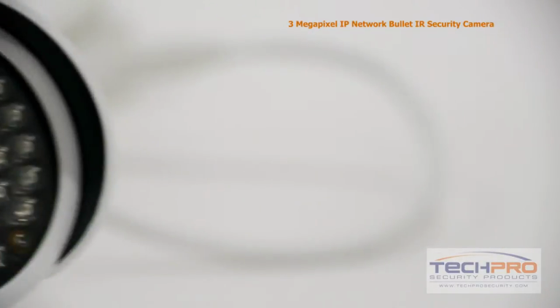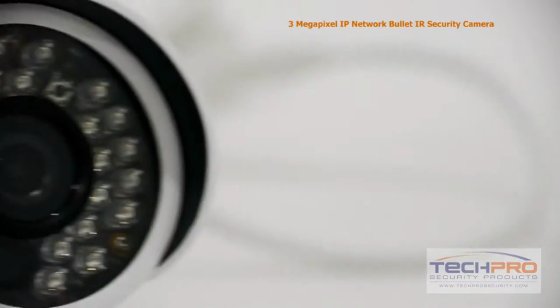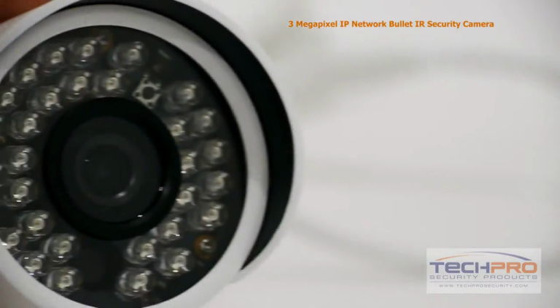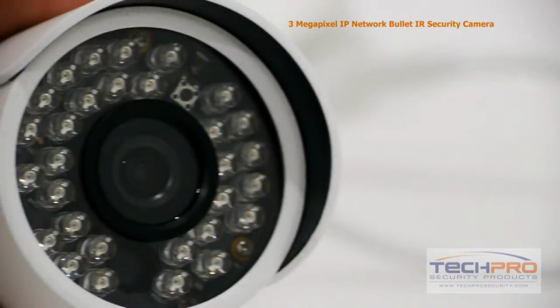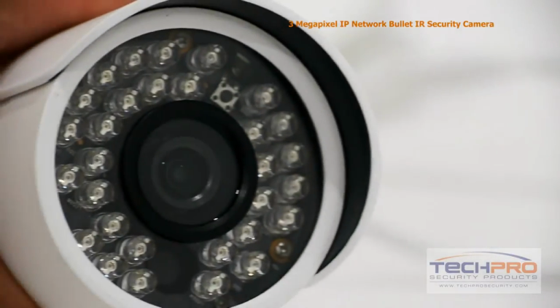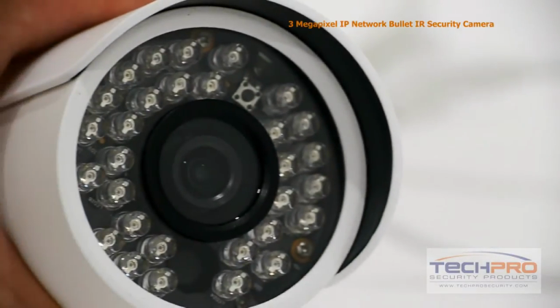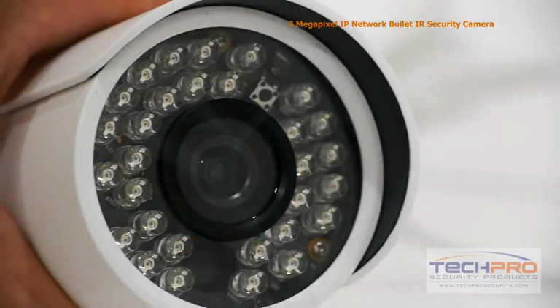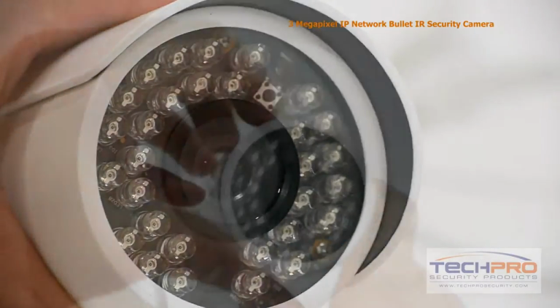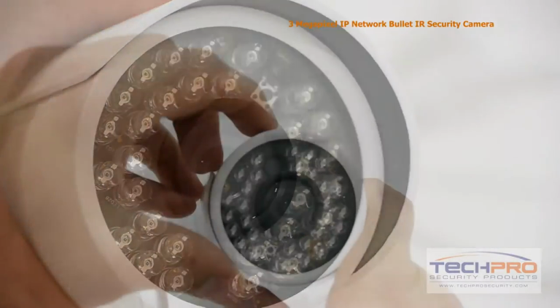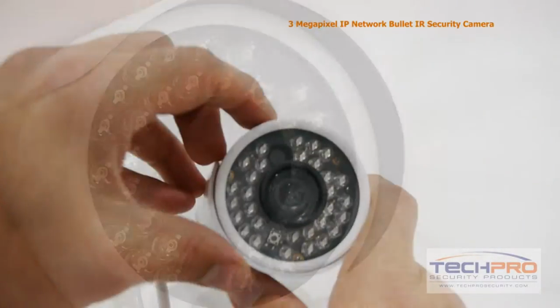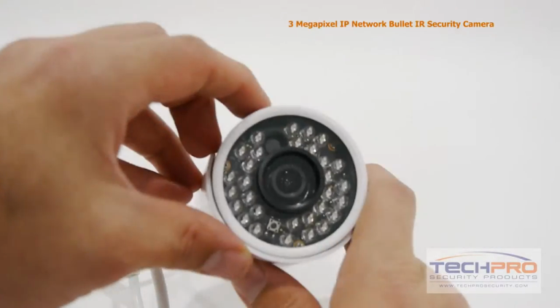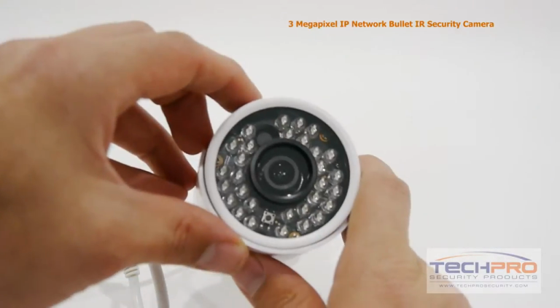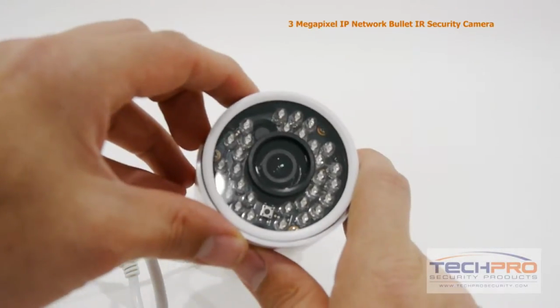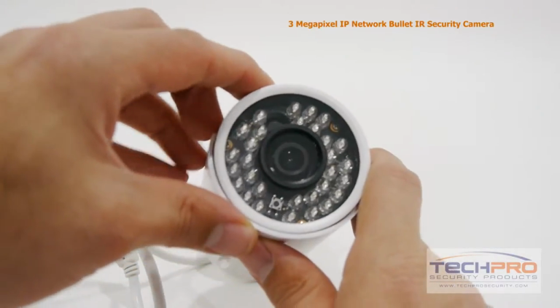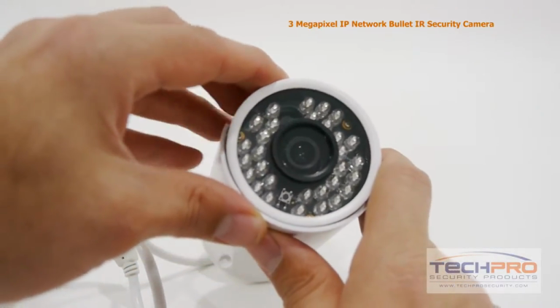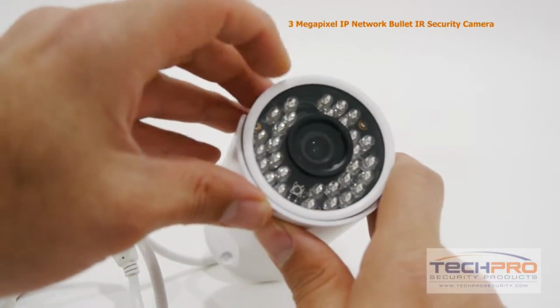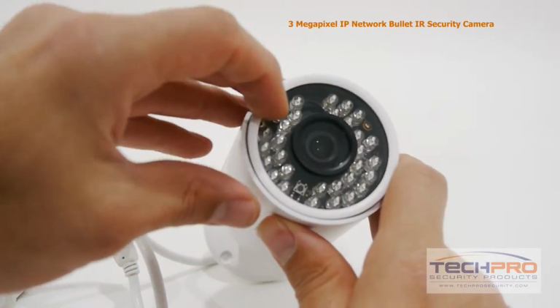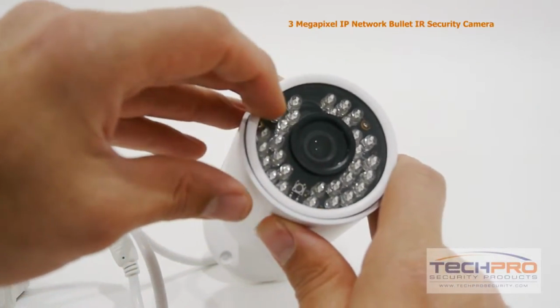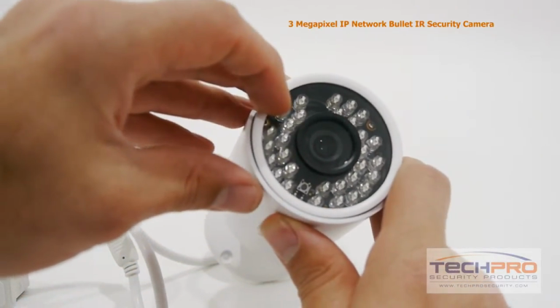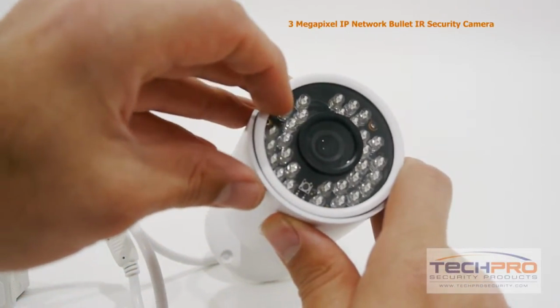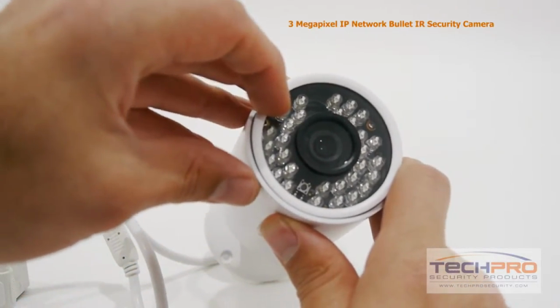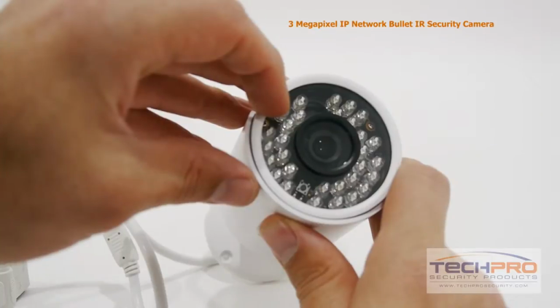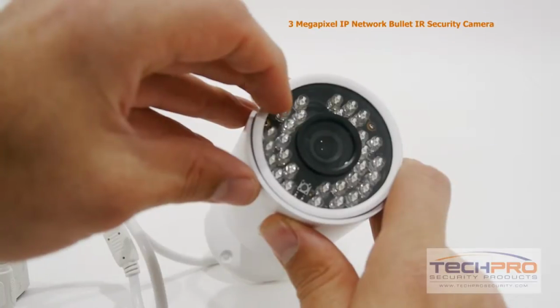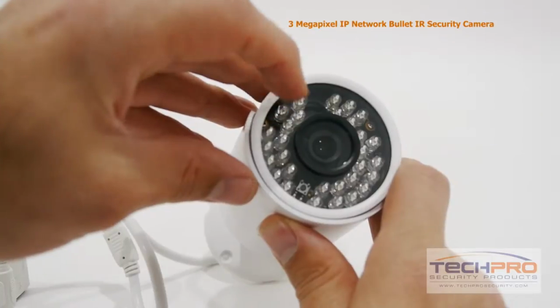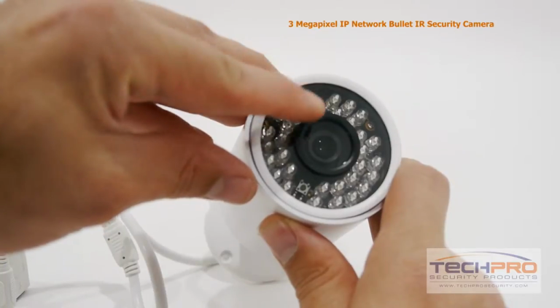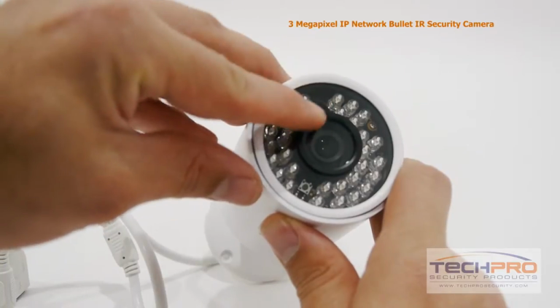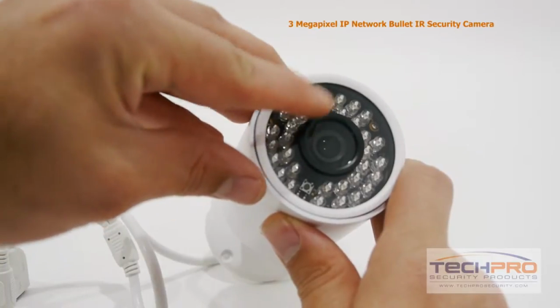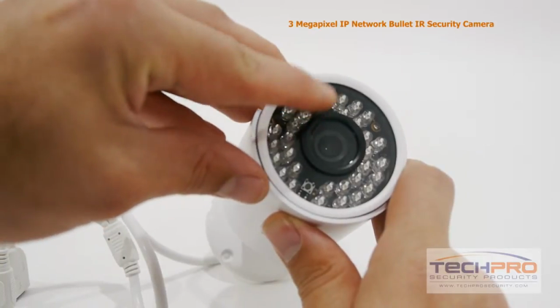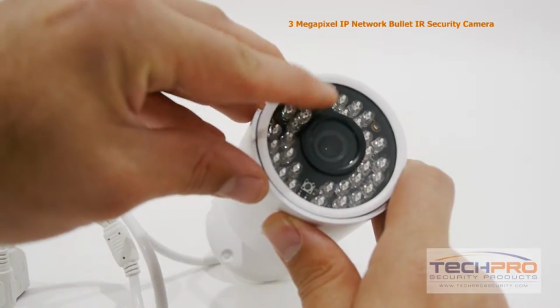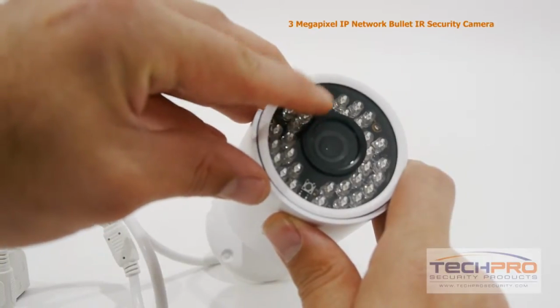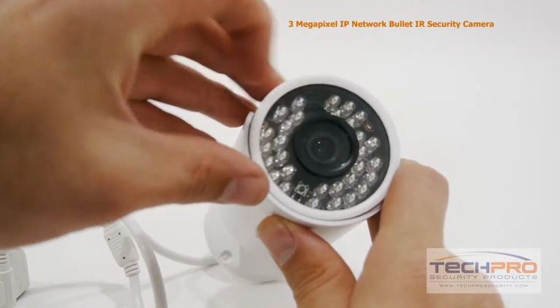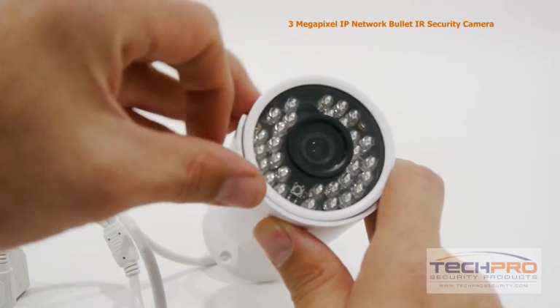The camera has 24 LEDs and an IR distance of up to 50 feet. The camera also has a 1/3rd inch image sensor.